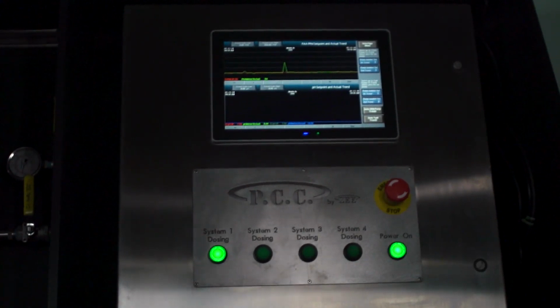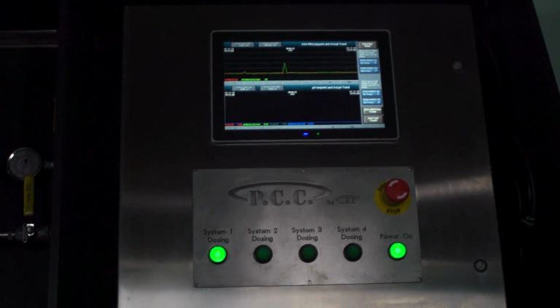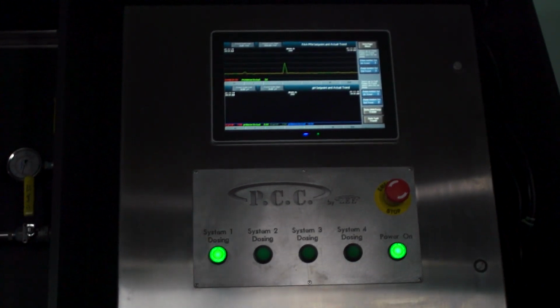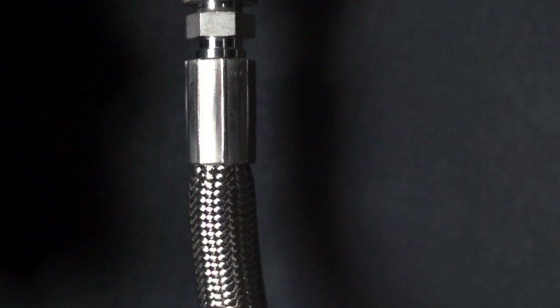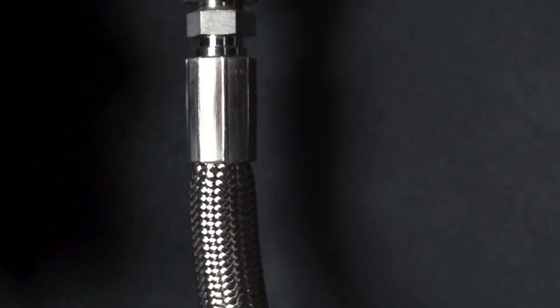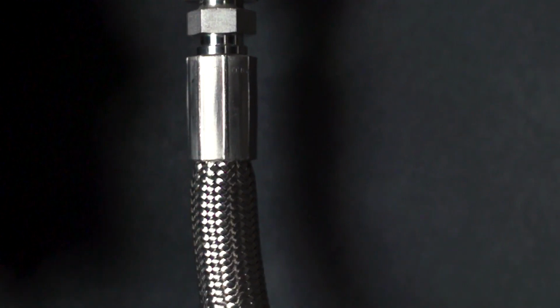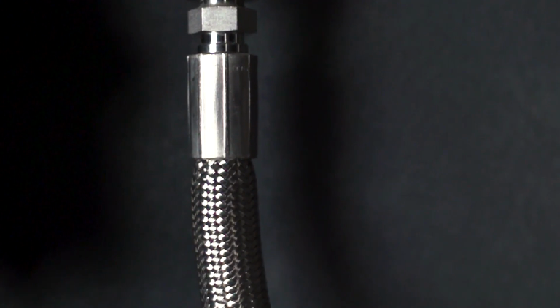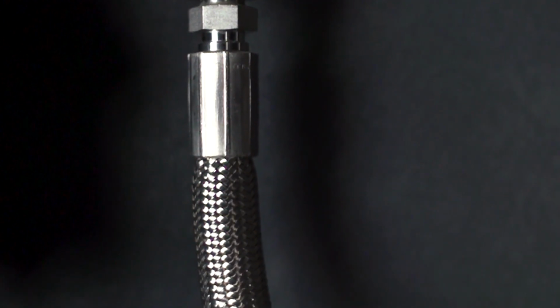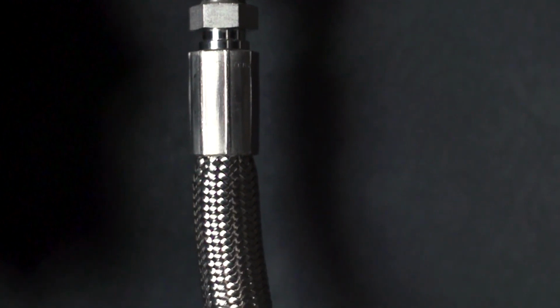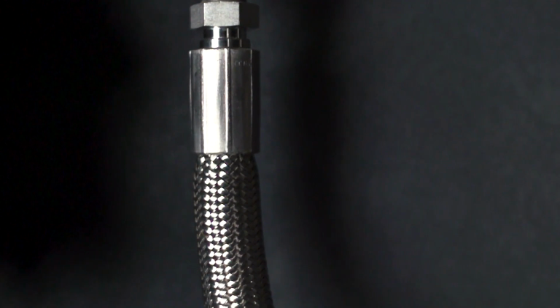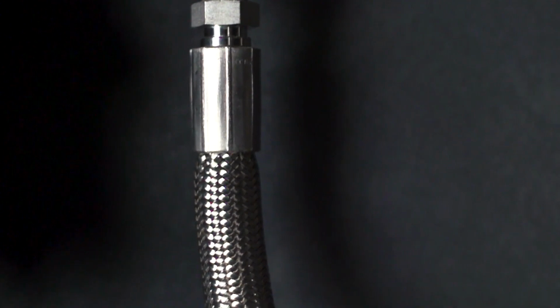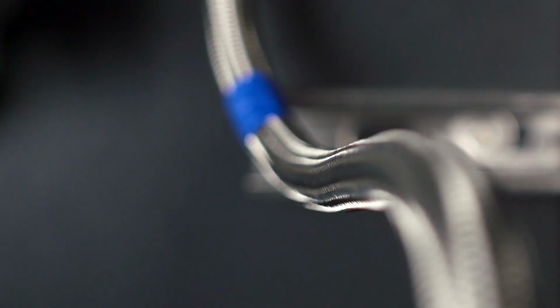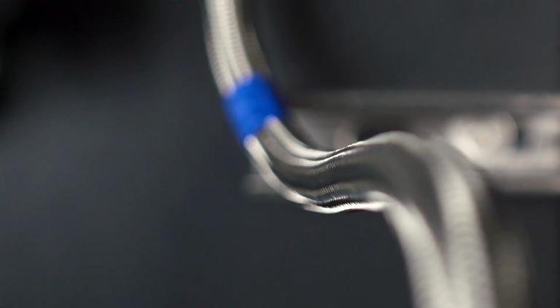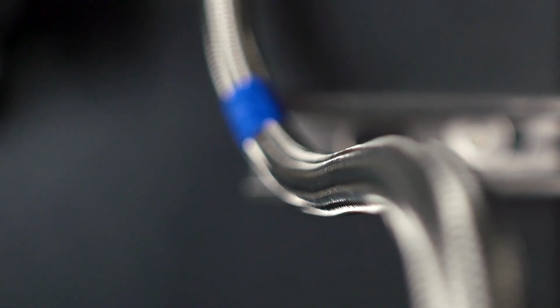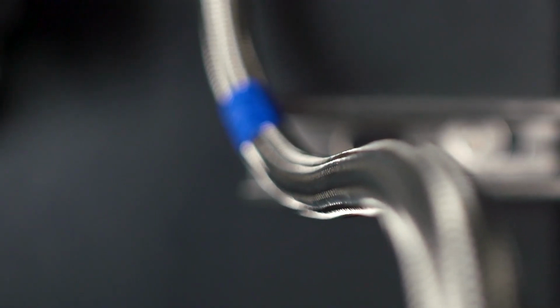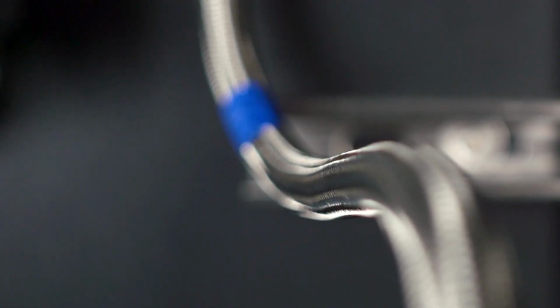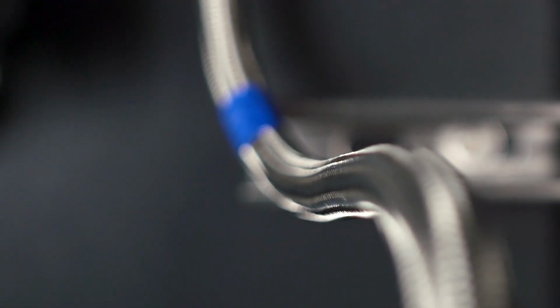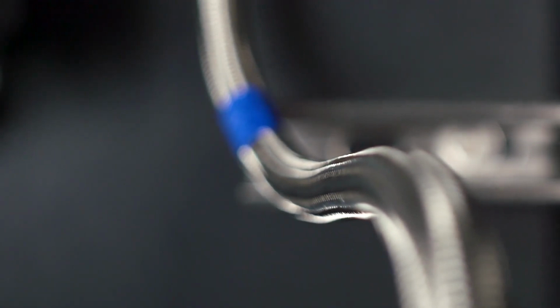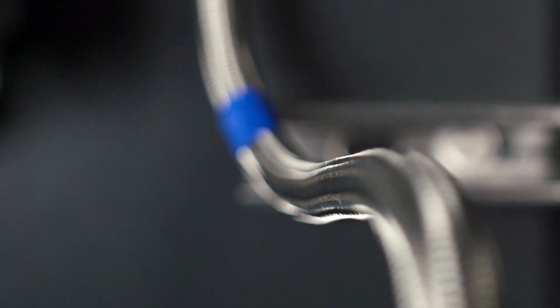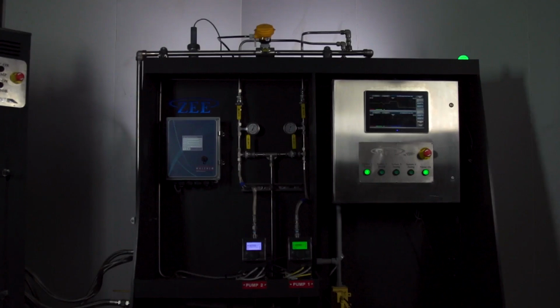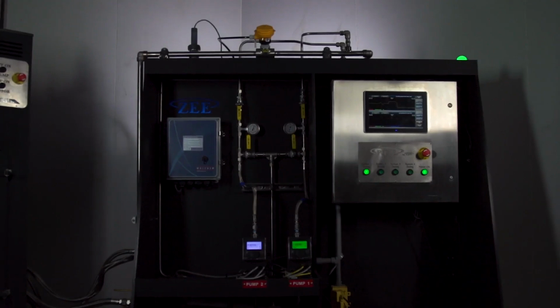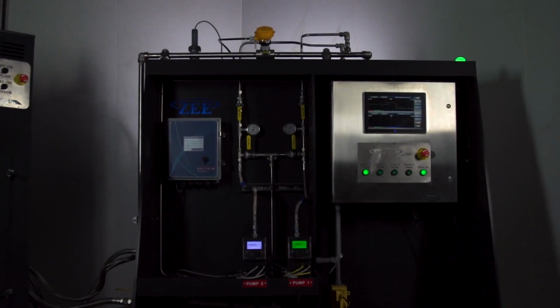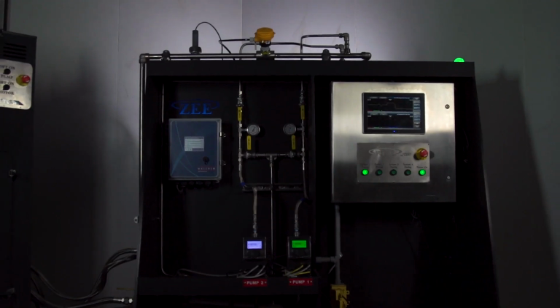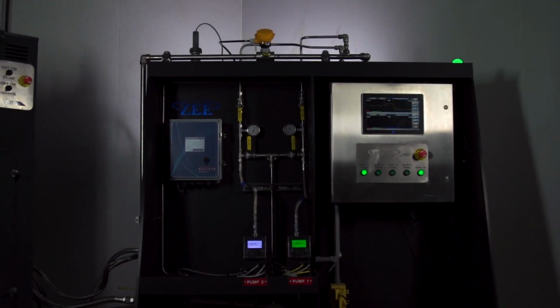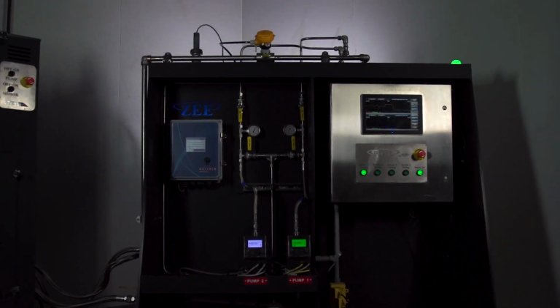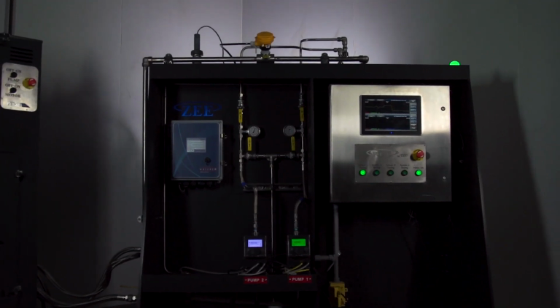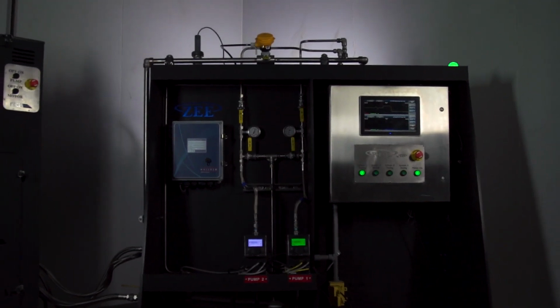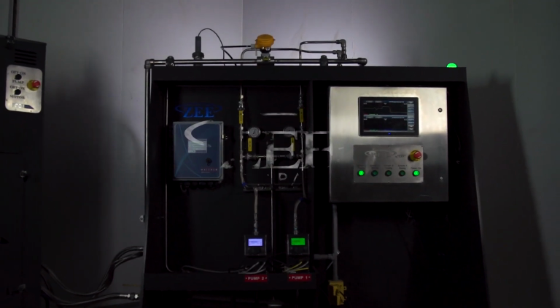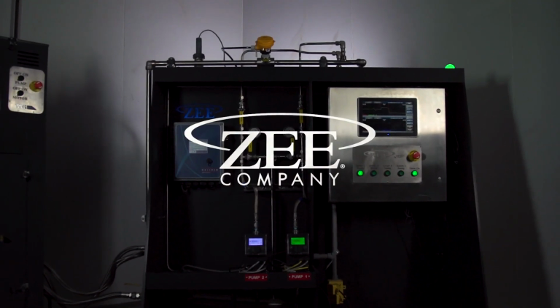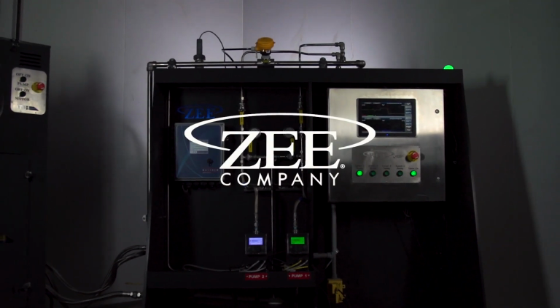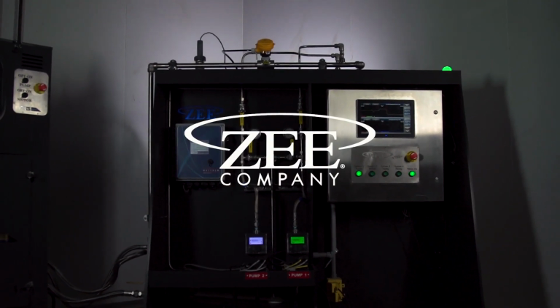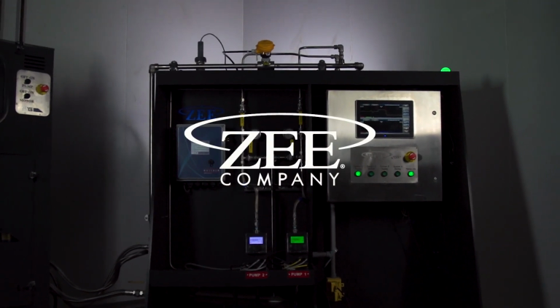chemical, designed, built, and delivered by Z-Company.